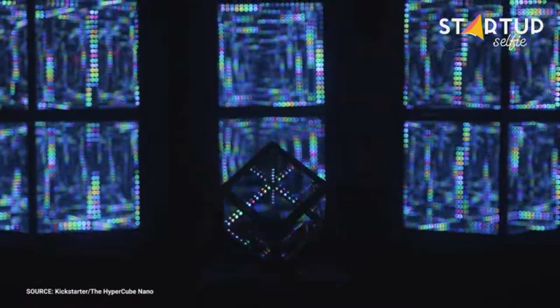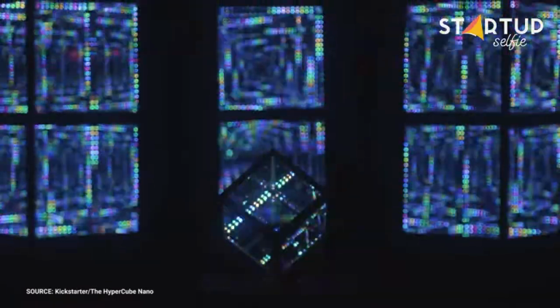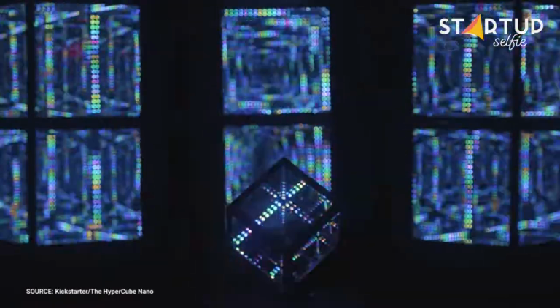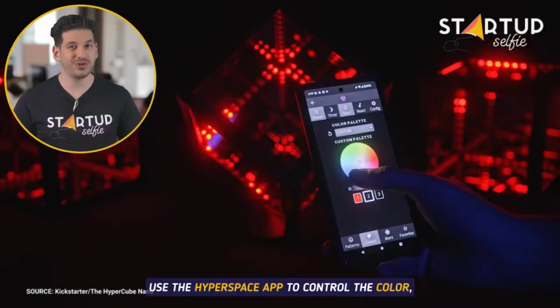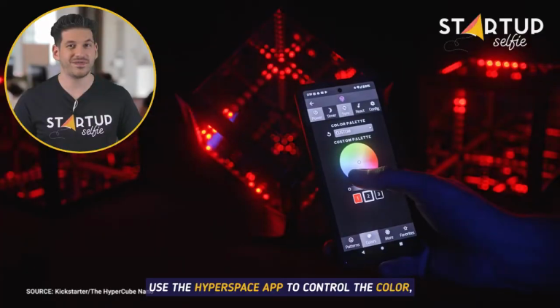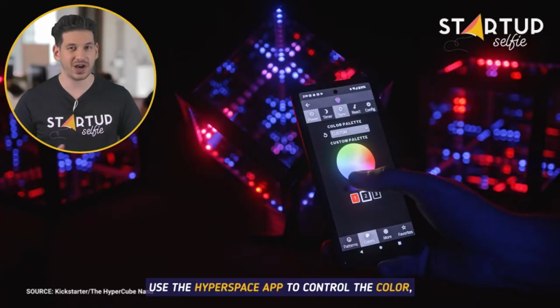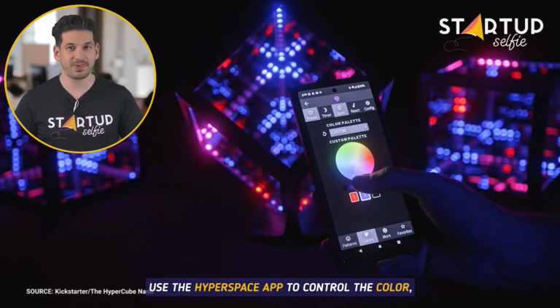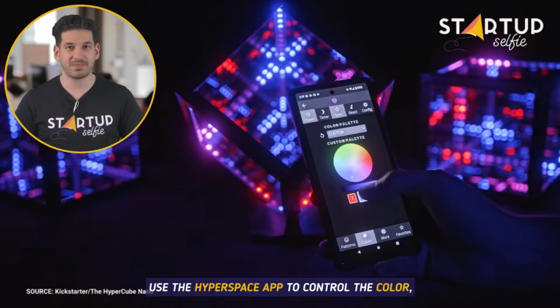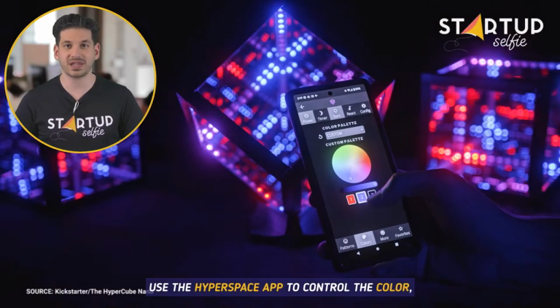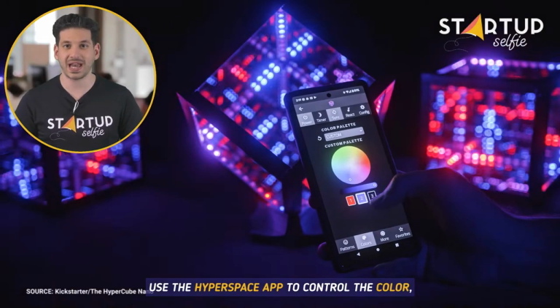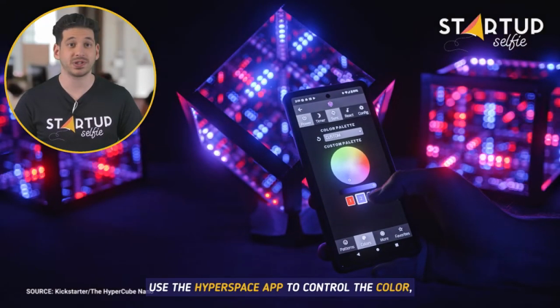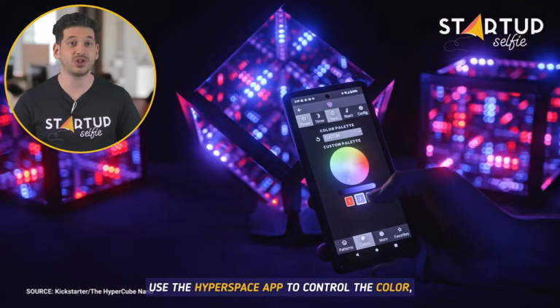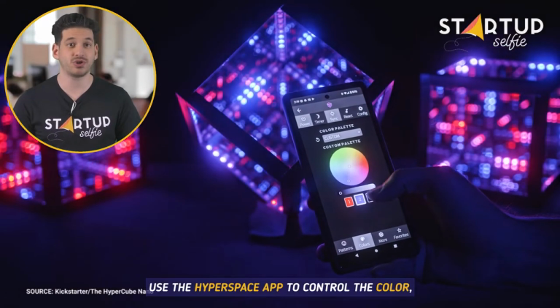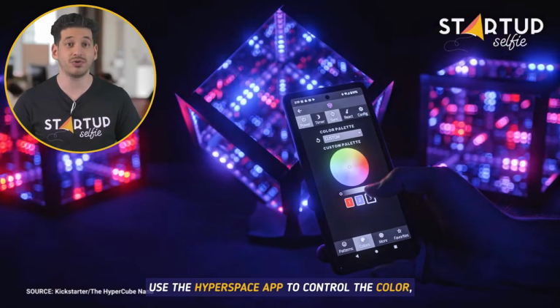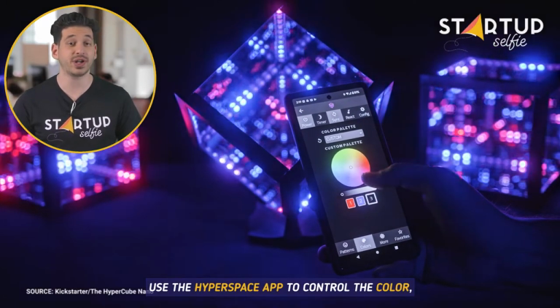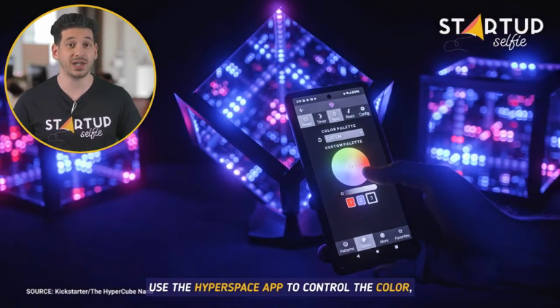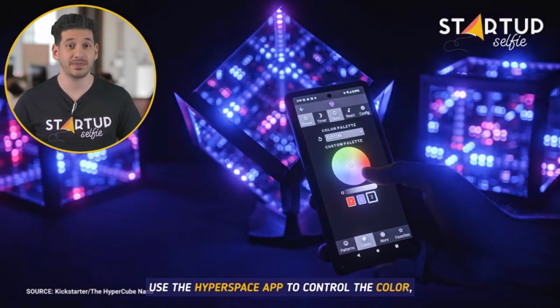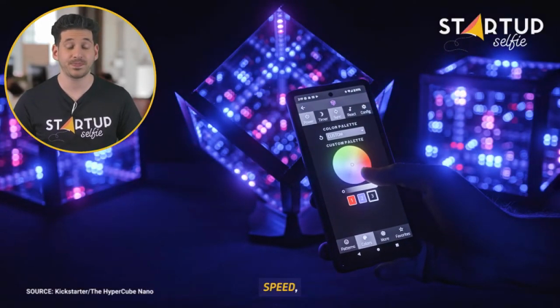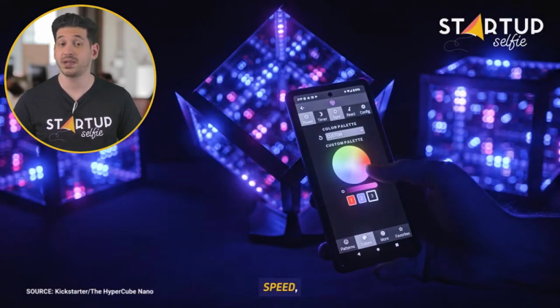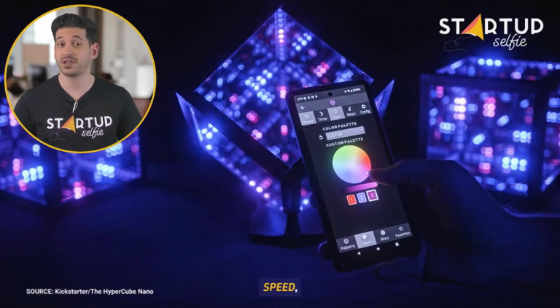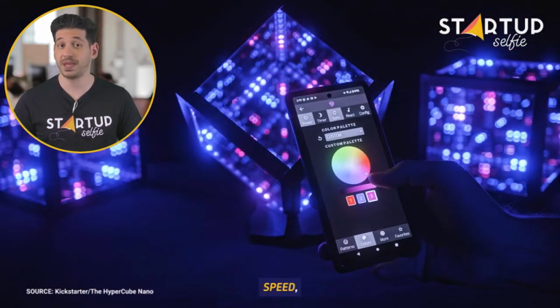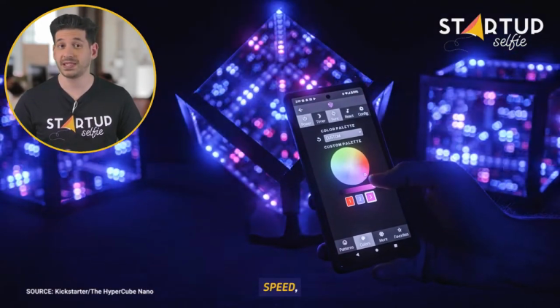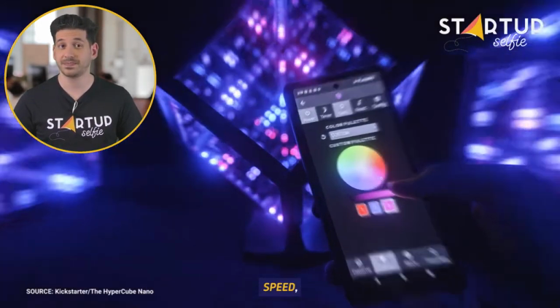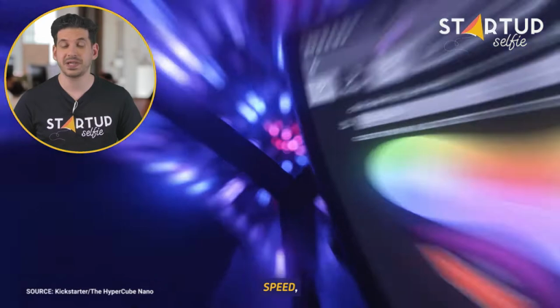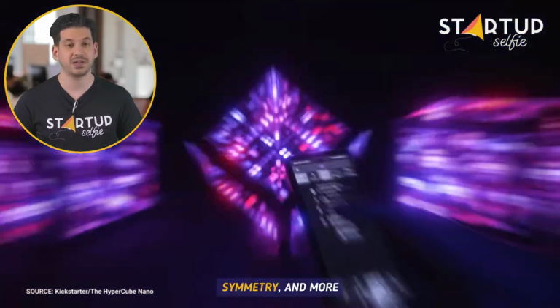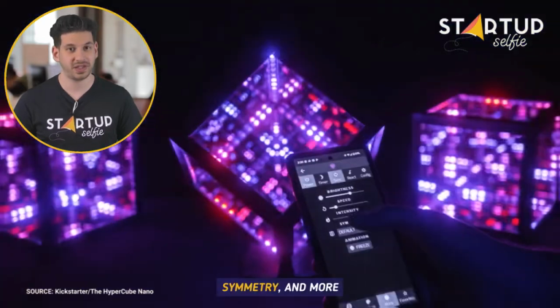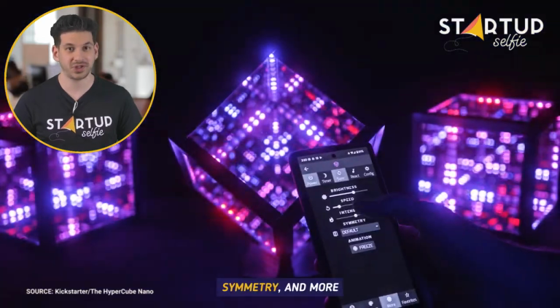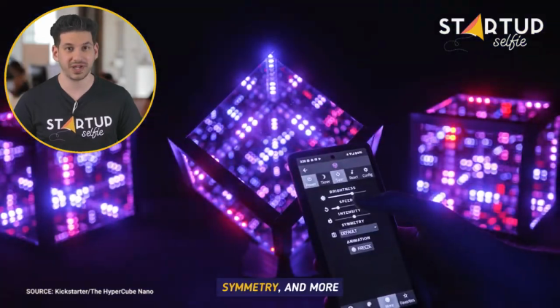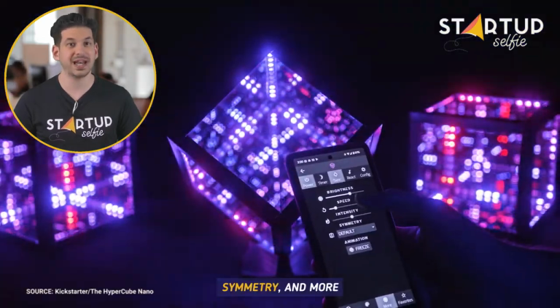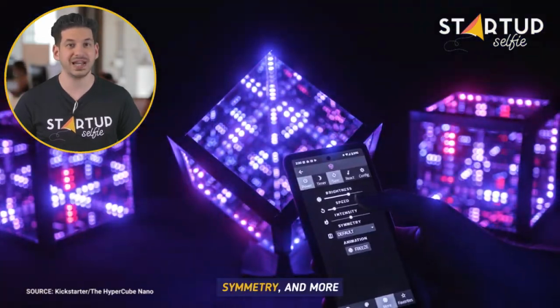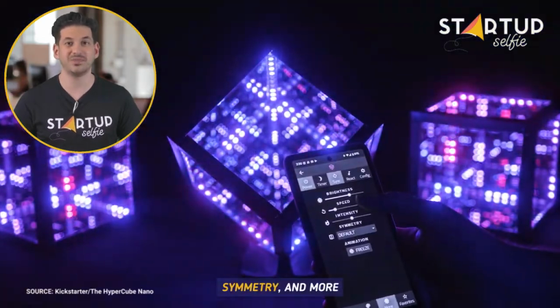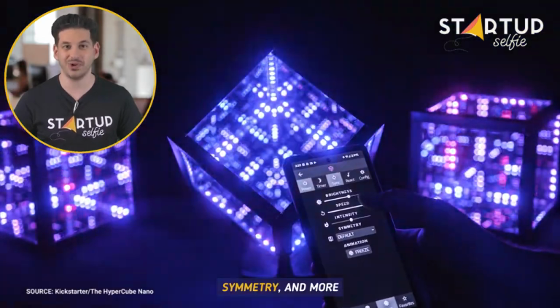Use the Hyperspace app to control the colour, speed, symmetry, and more.